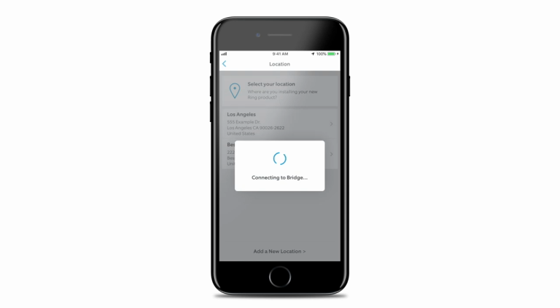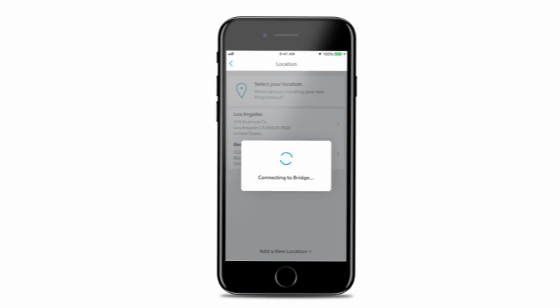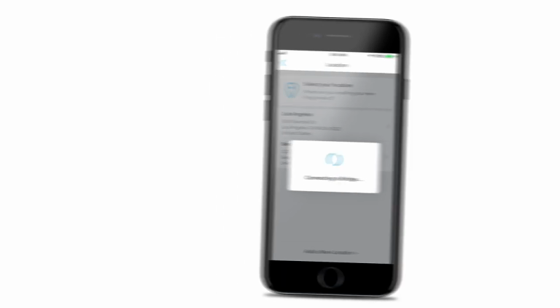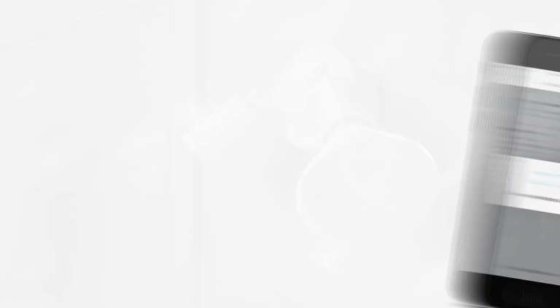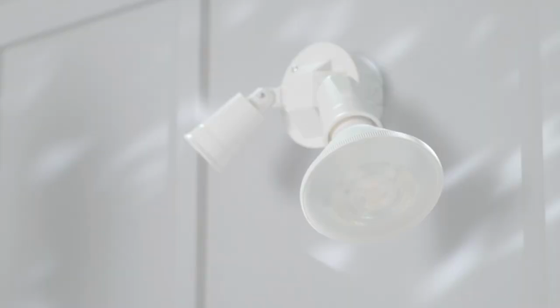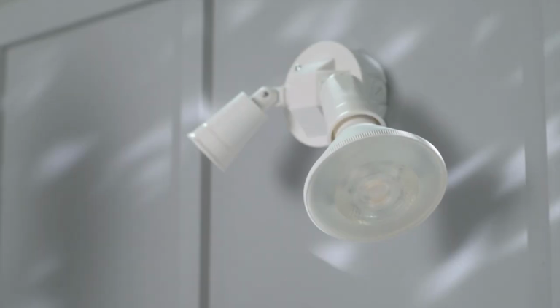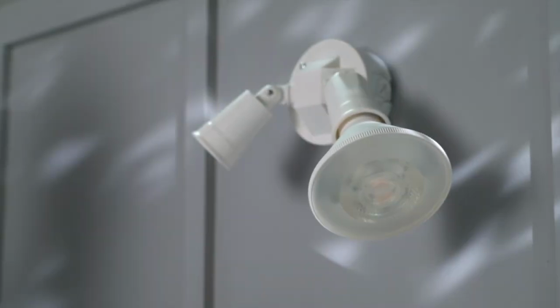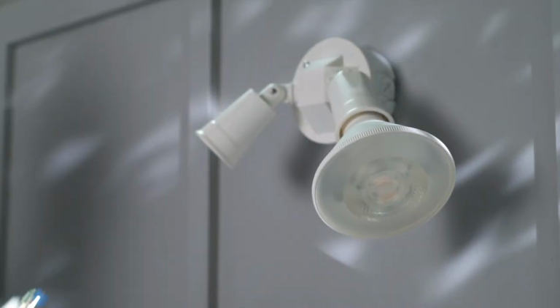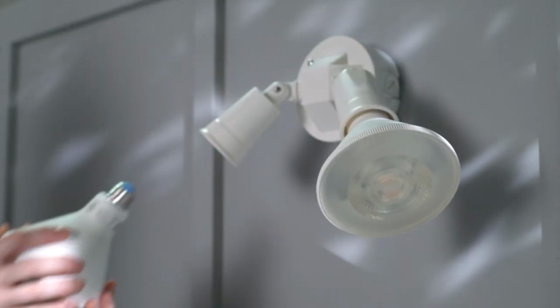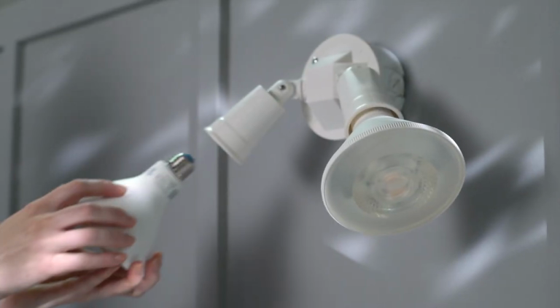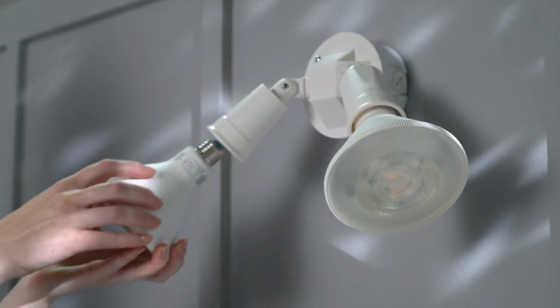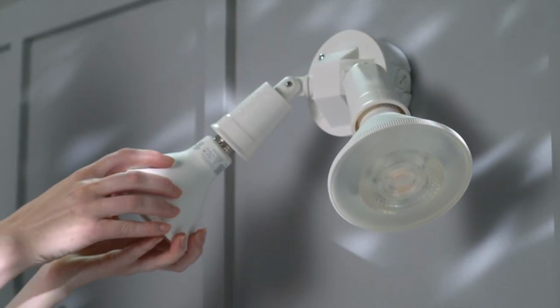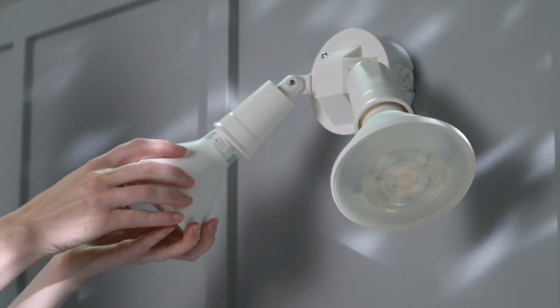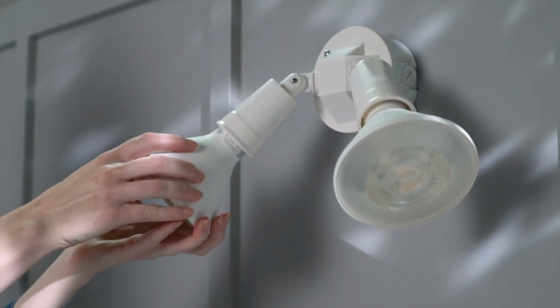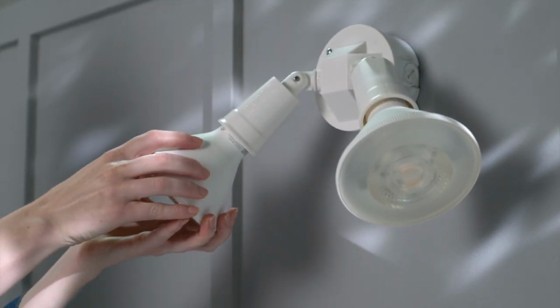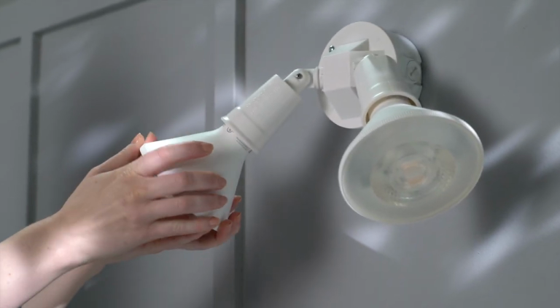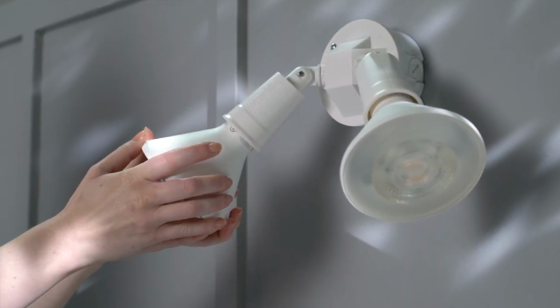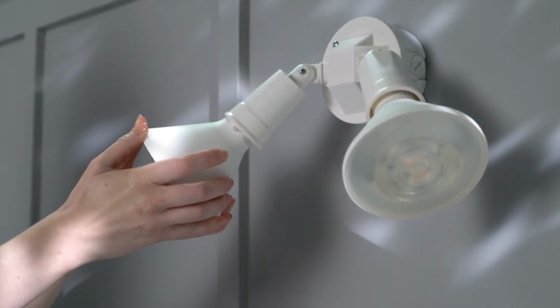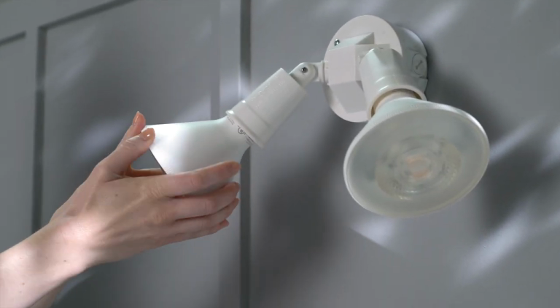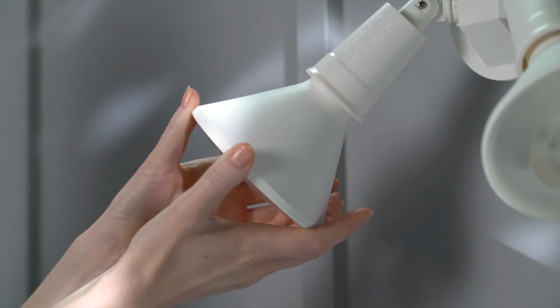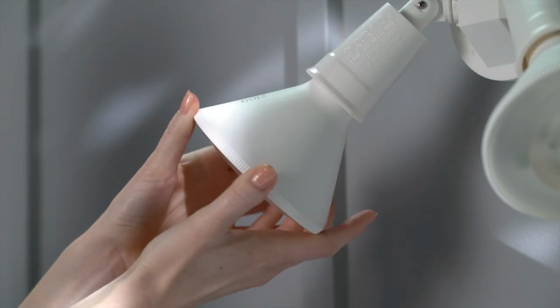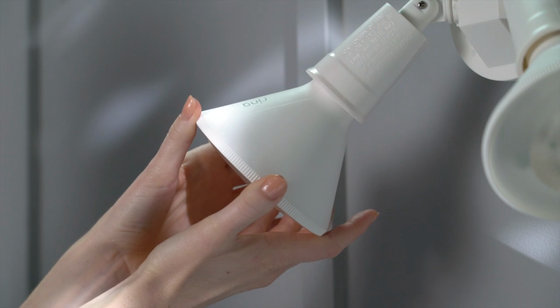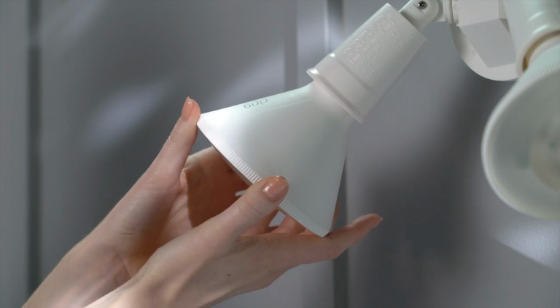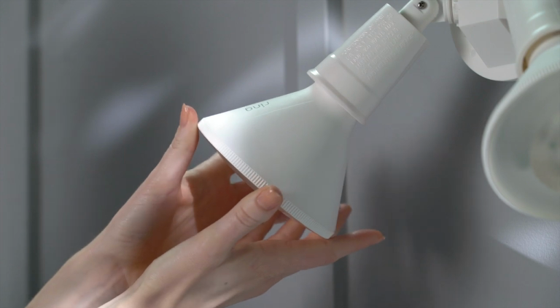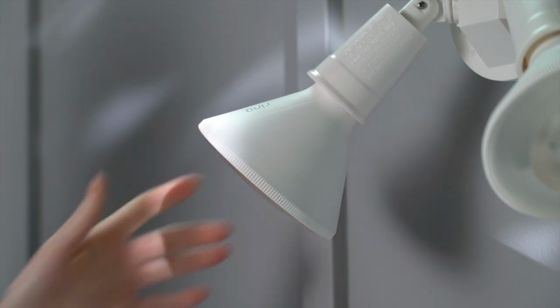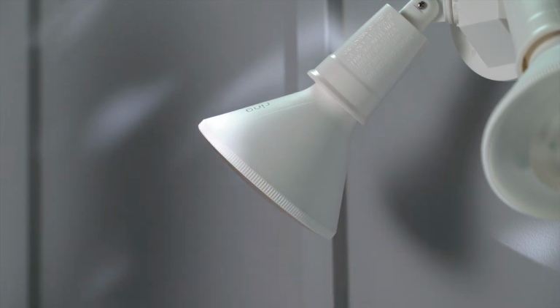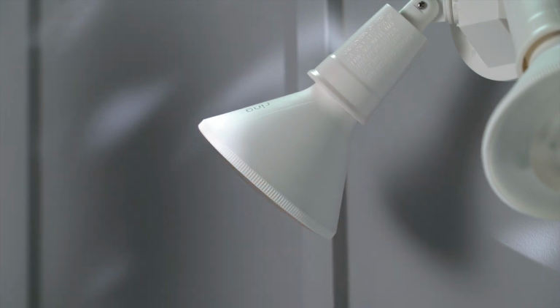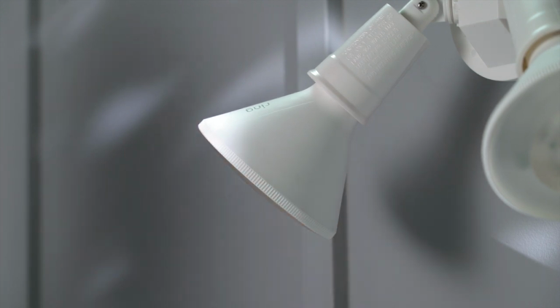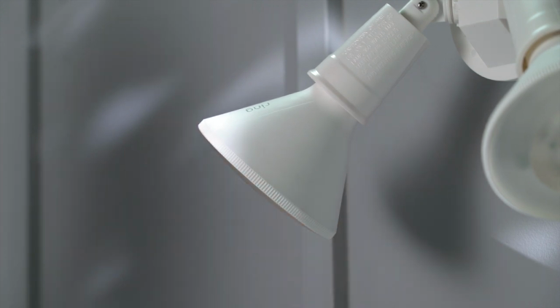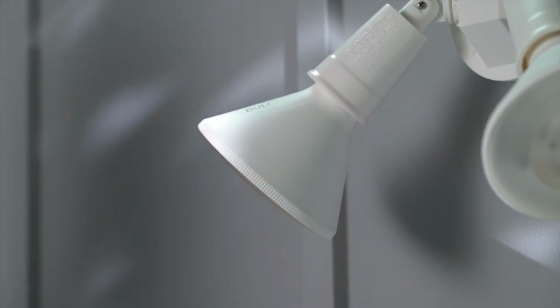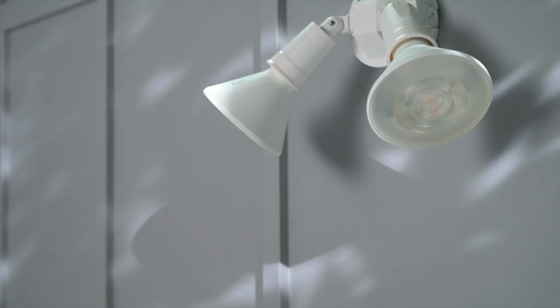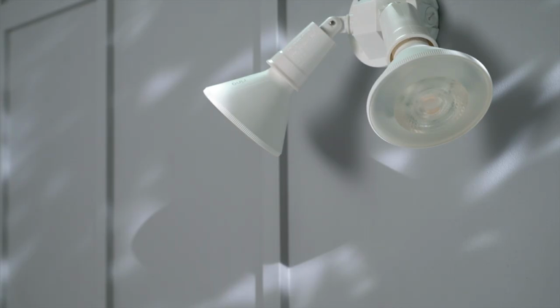When prompted, insert your PAR38 bulb into the socket and turn clockwise to tighten. Then restore power to the light fixture.